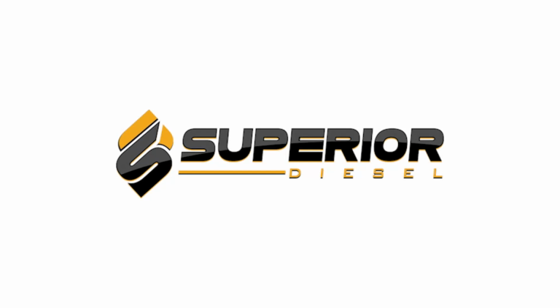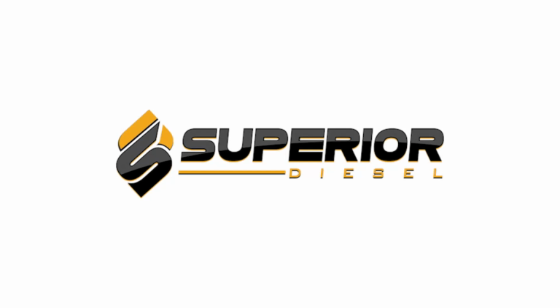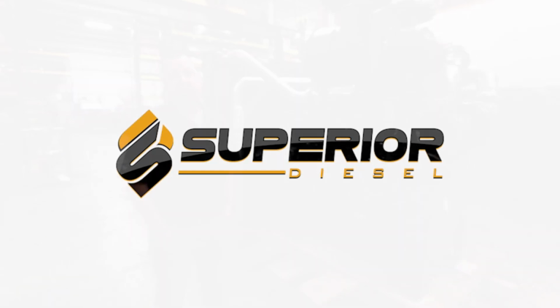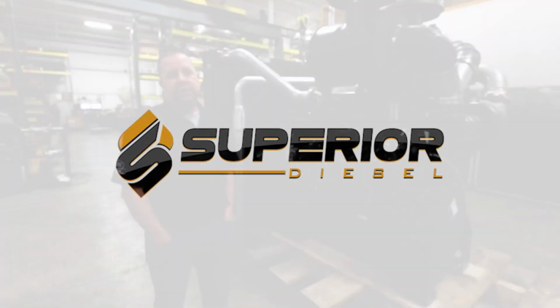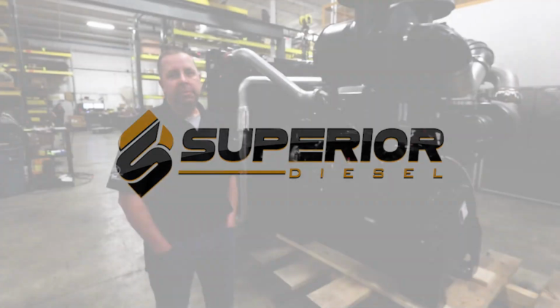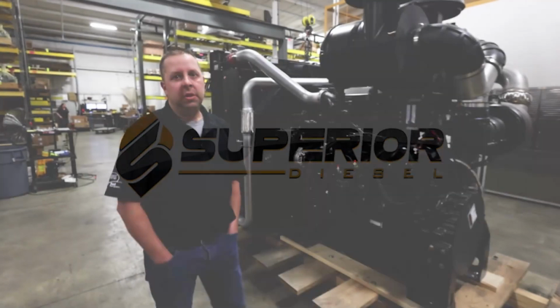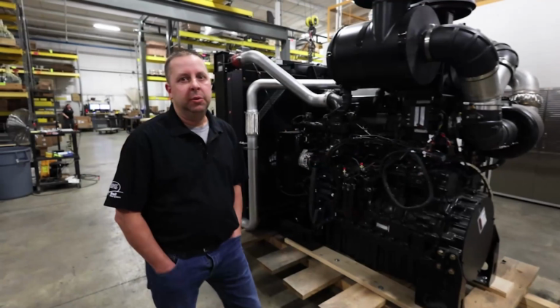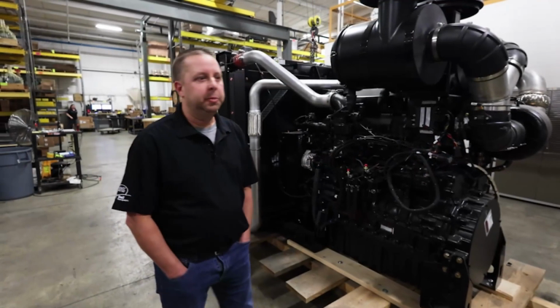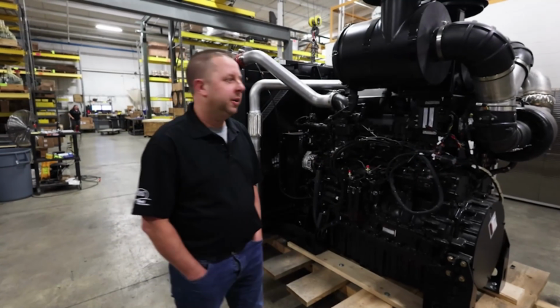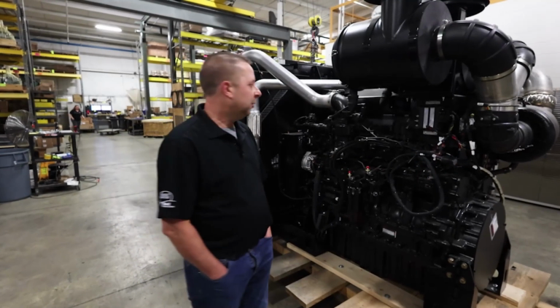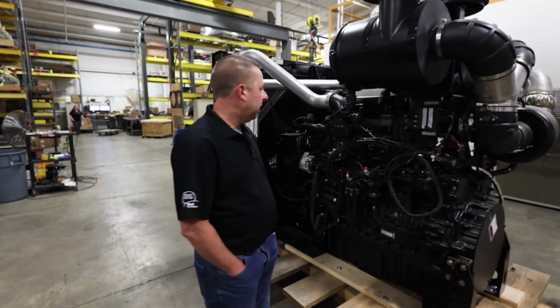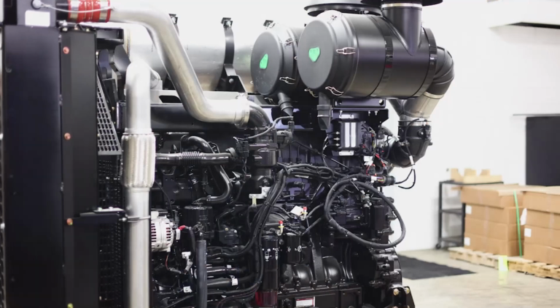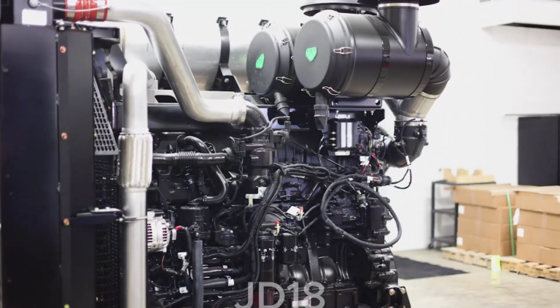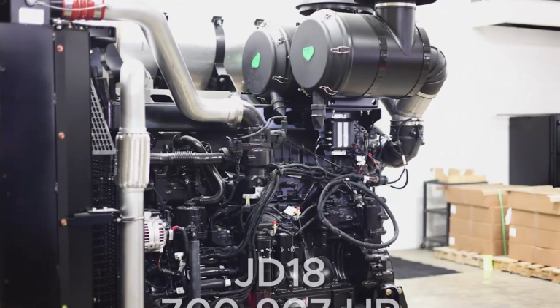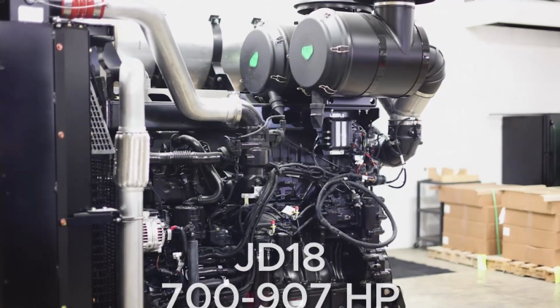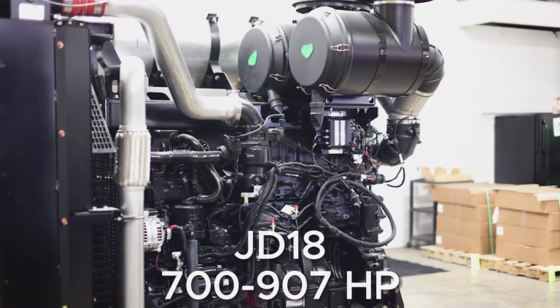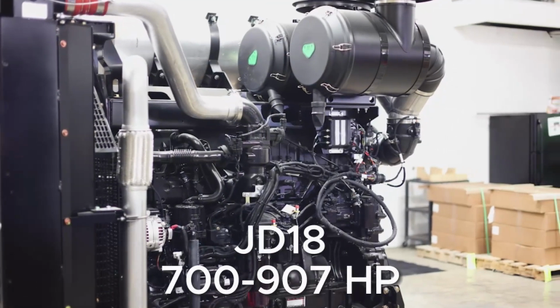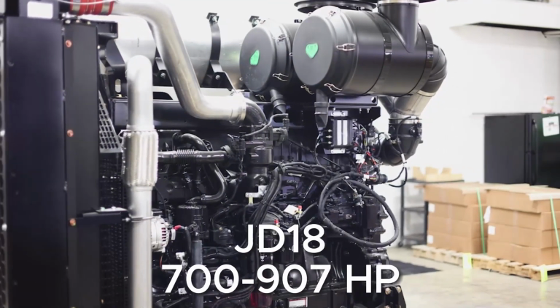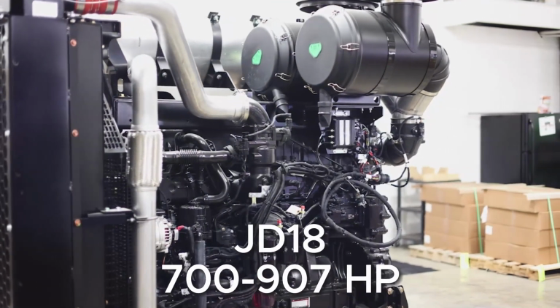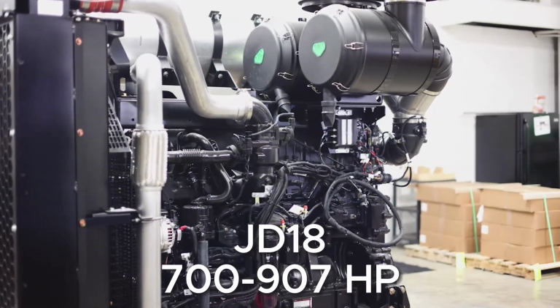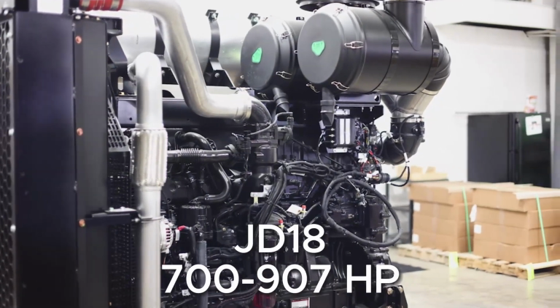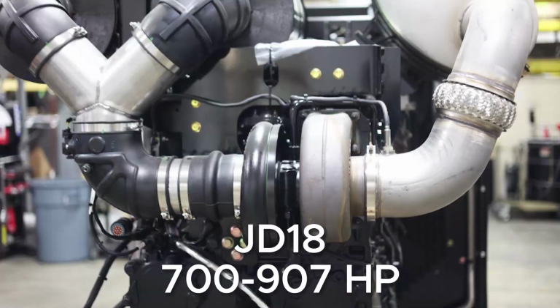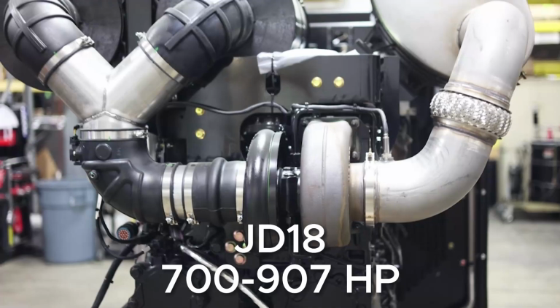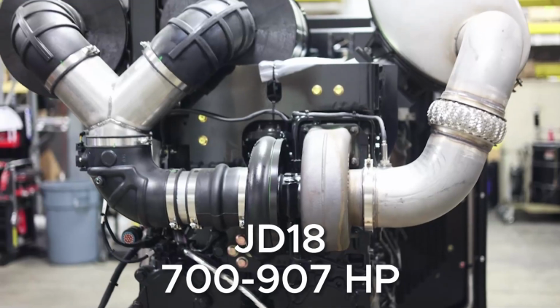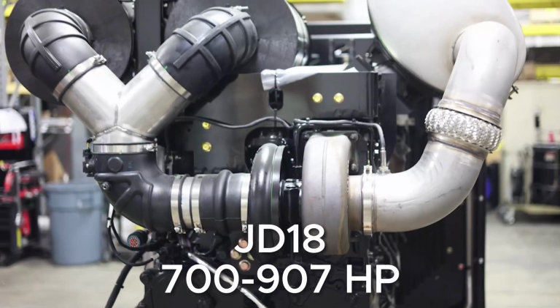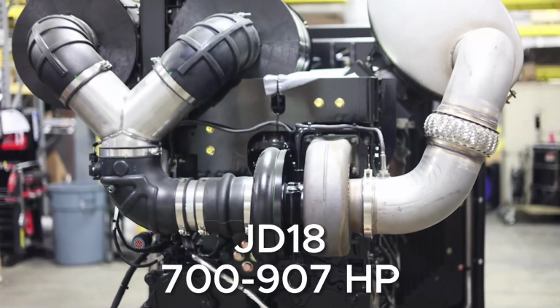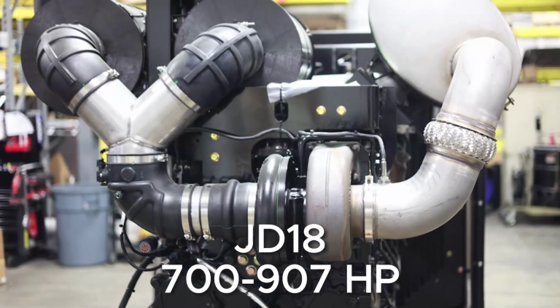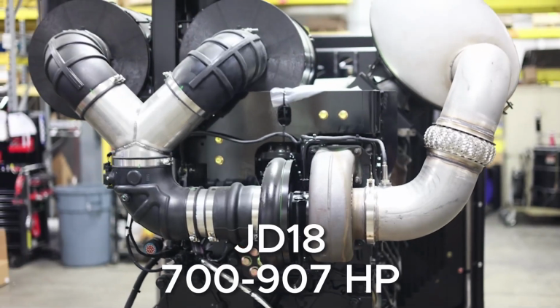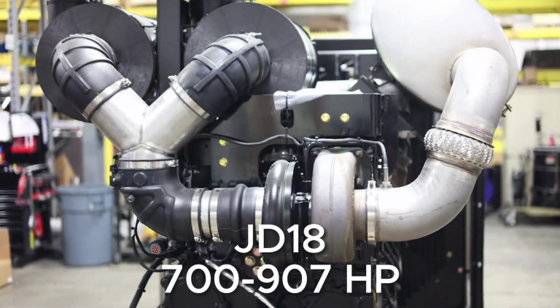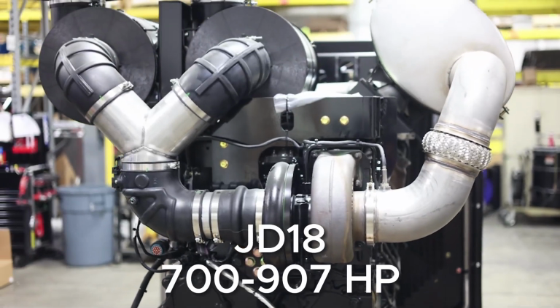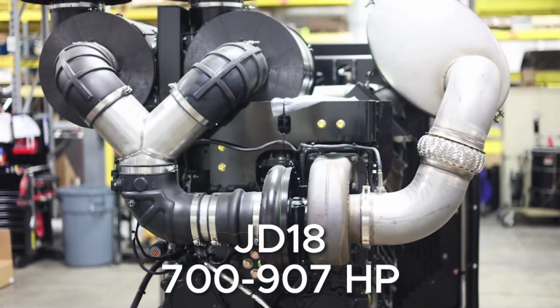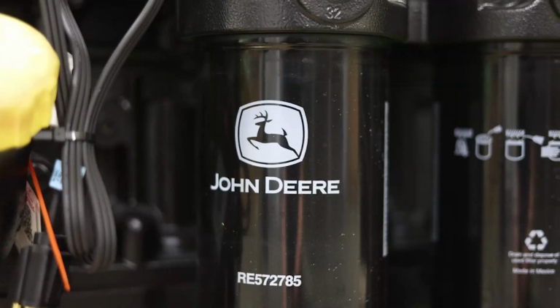My name is Jason. I'm with Sapira Diesel. This is the John Deere 18 liter engine, also known as a JD18.